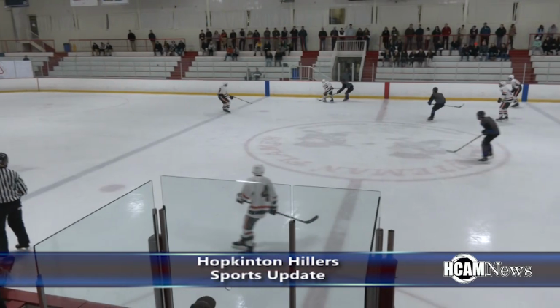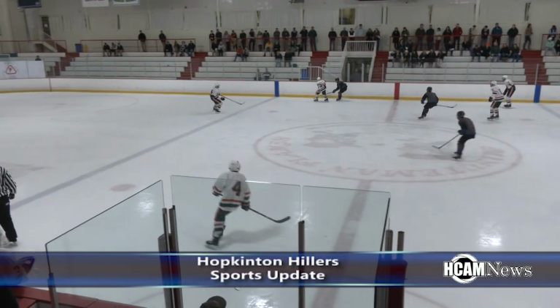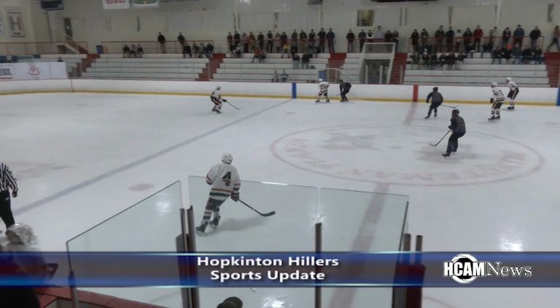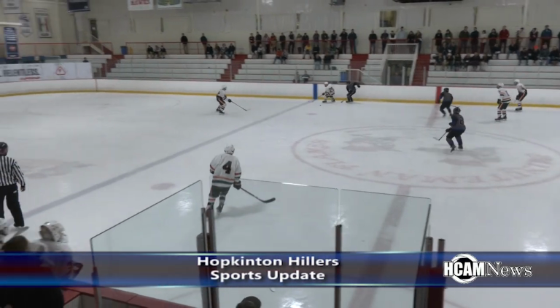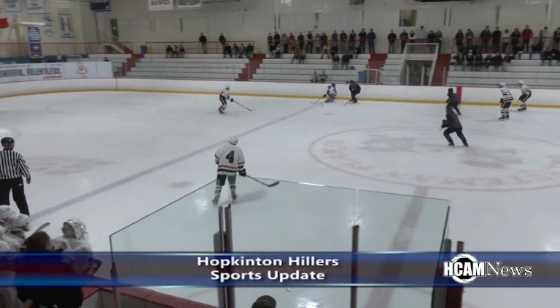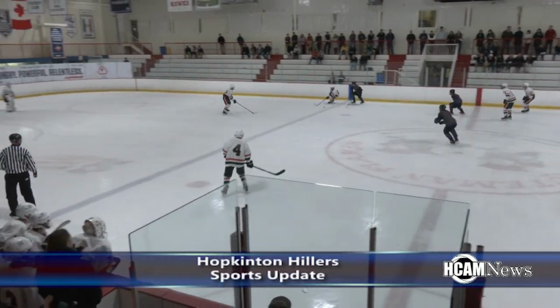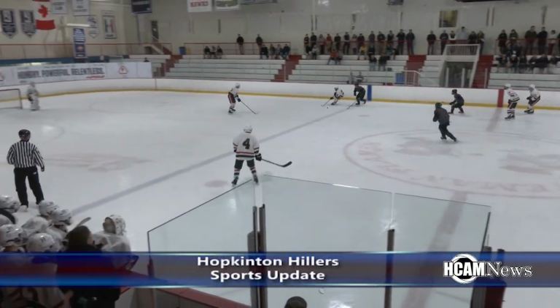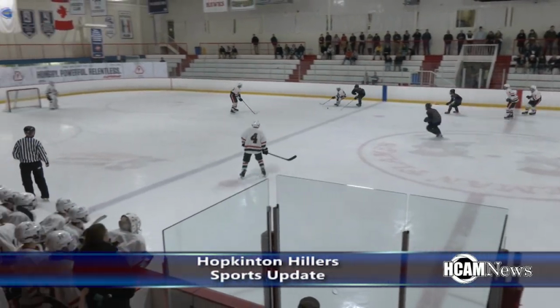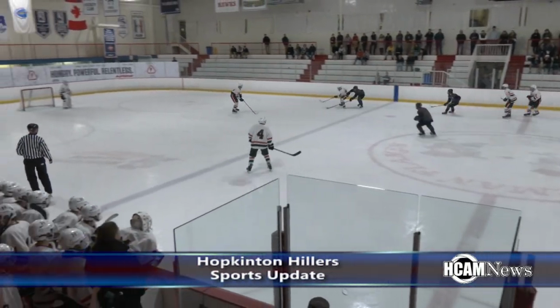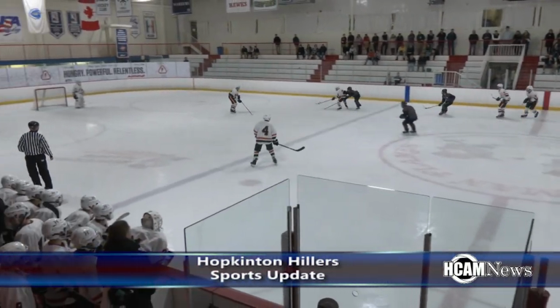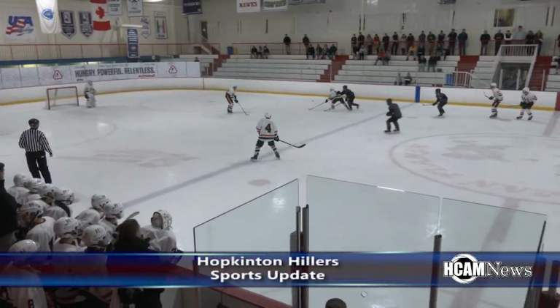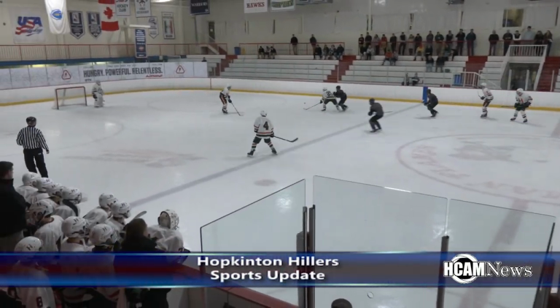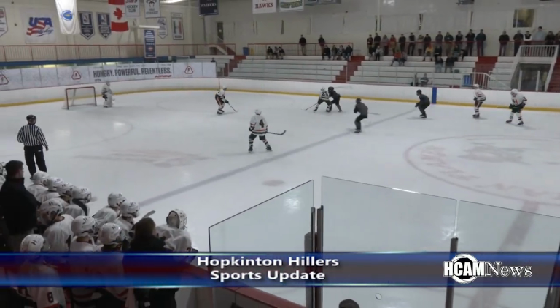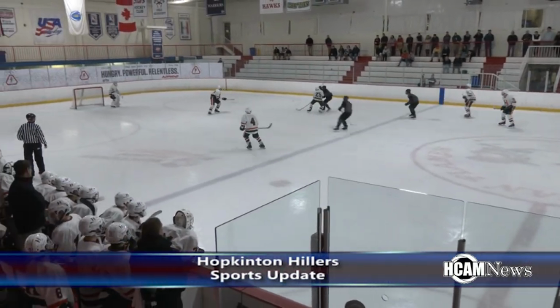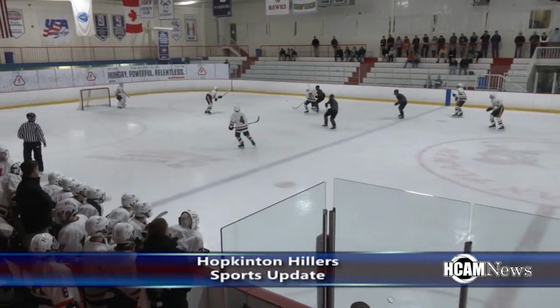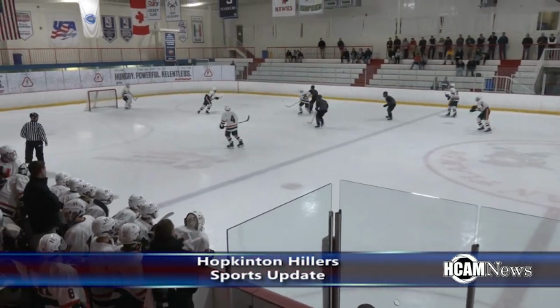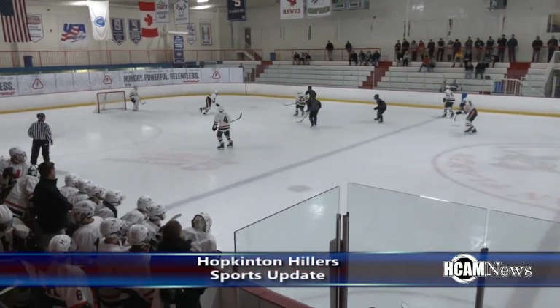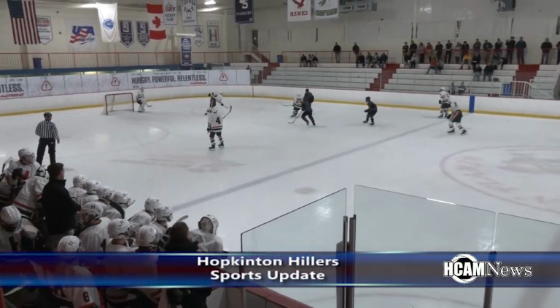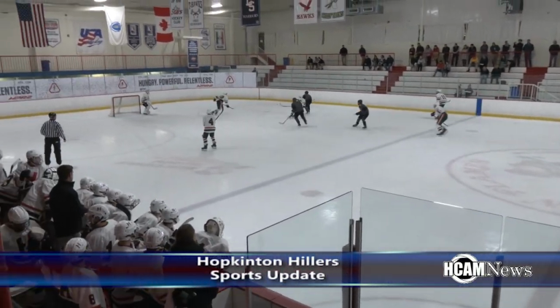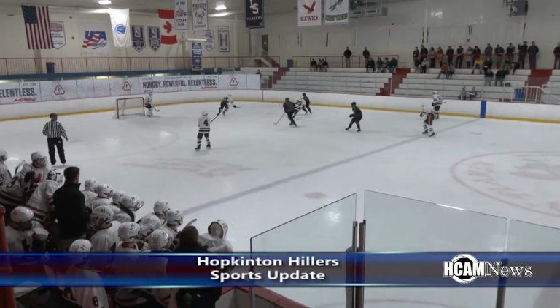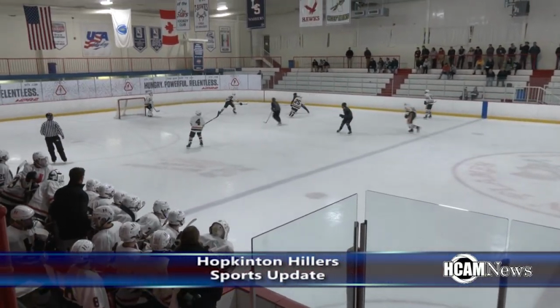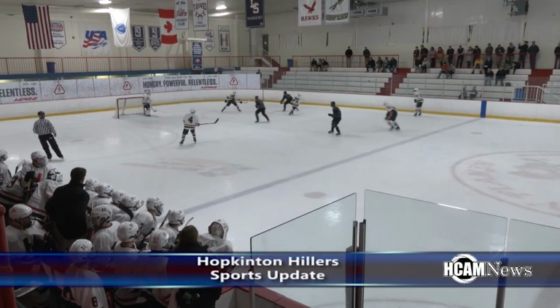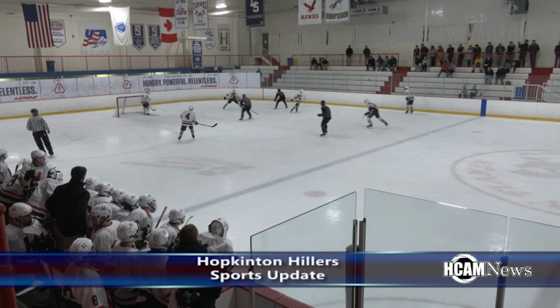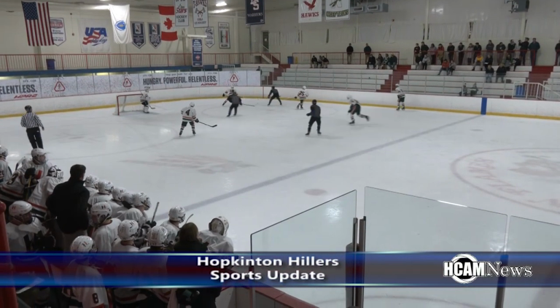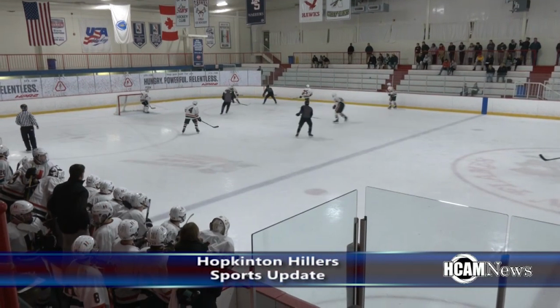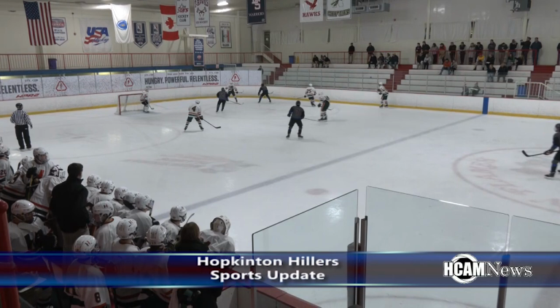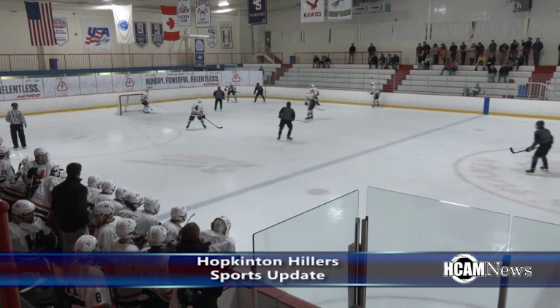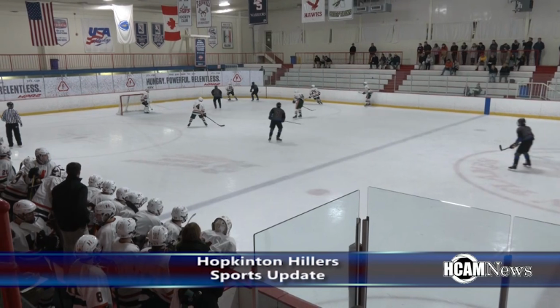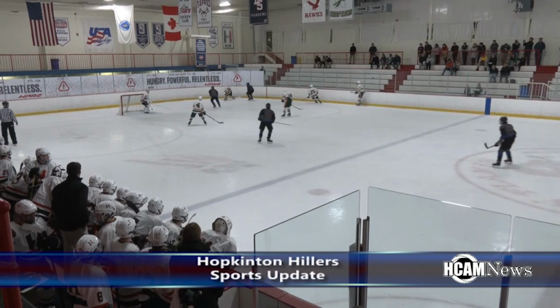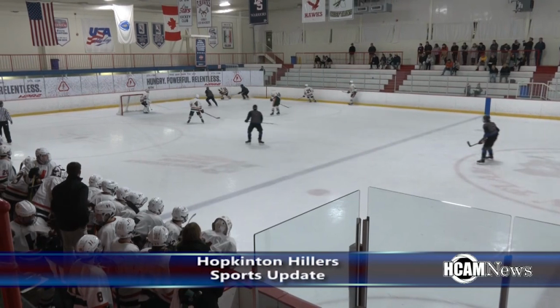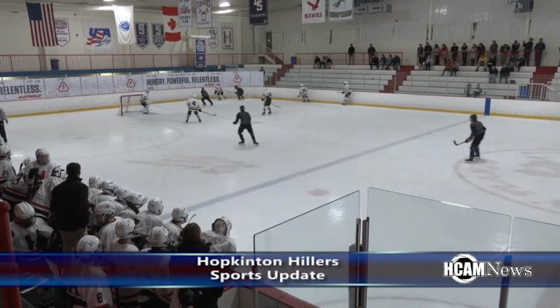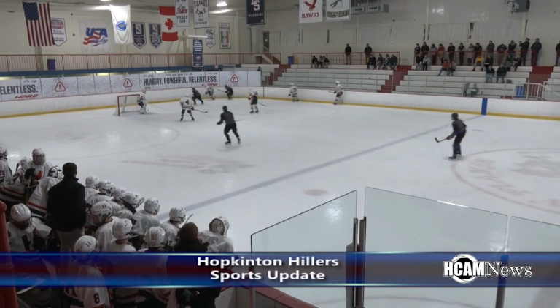This past Saturday, the undefeated 8-0 Hillers were welcomed in at Dover-Sherborn.